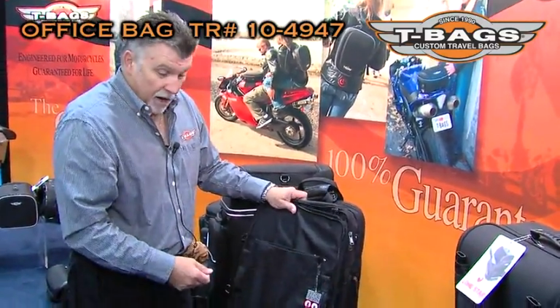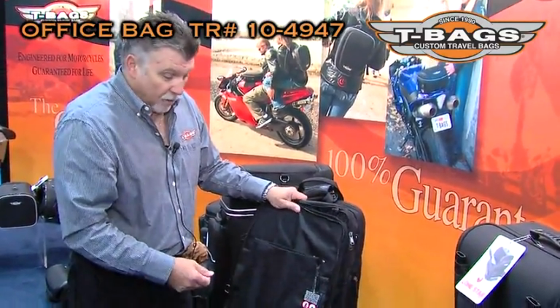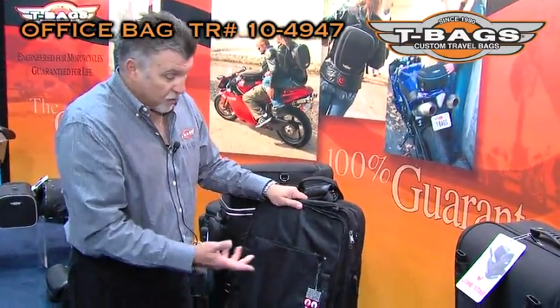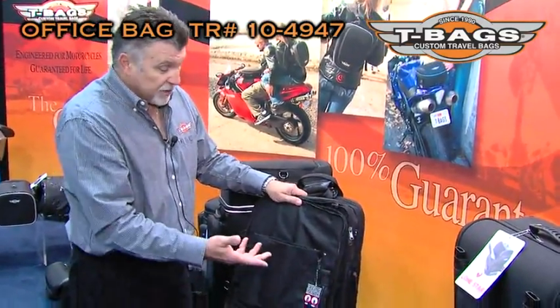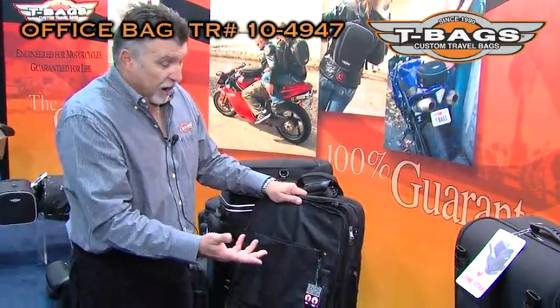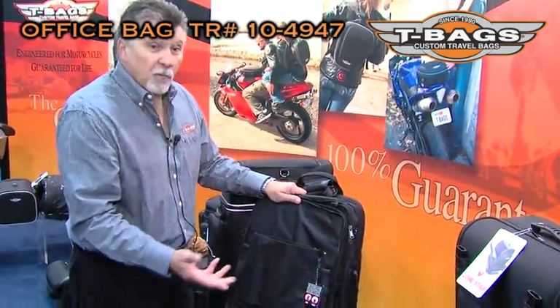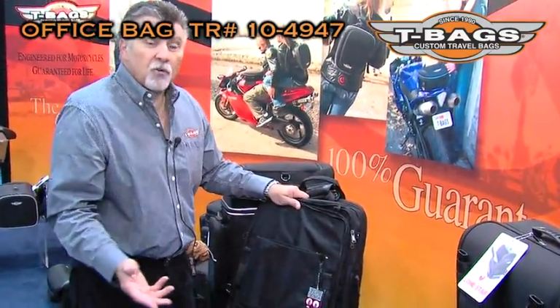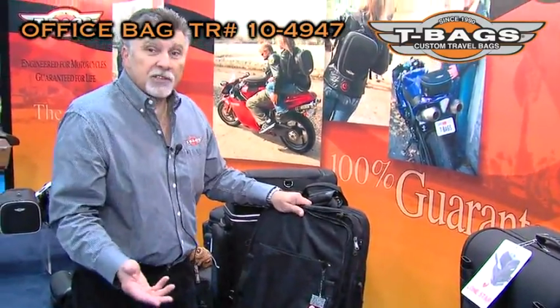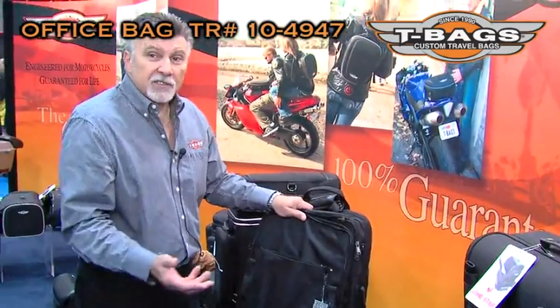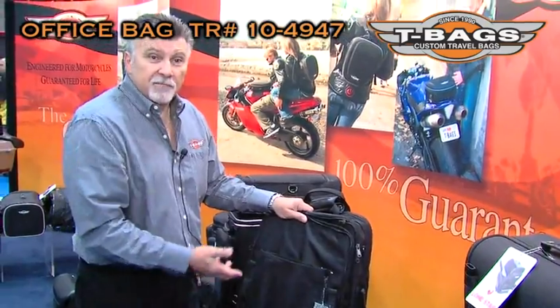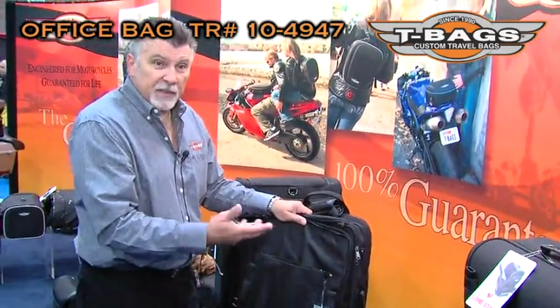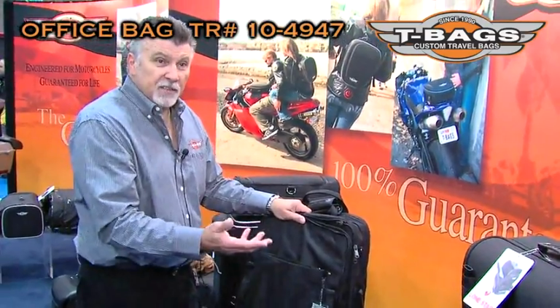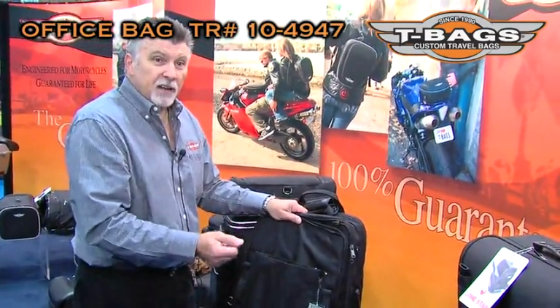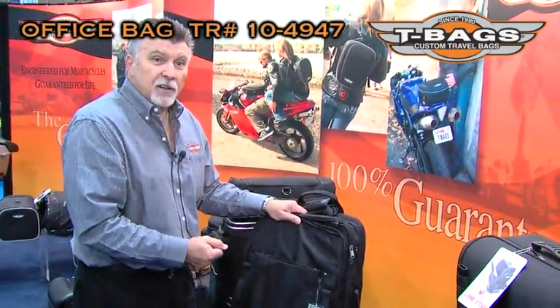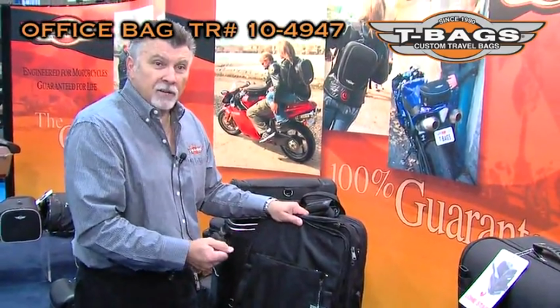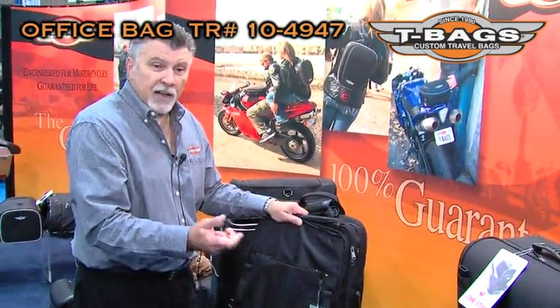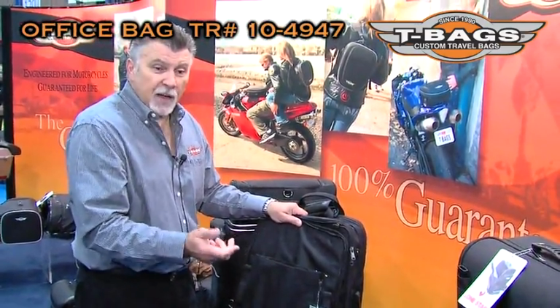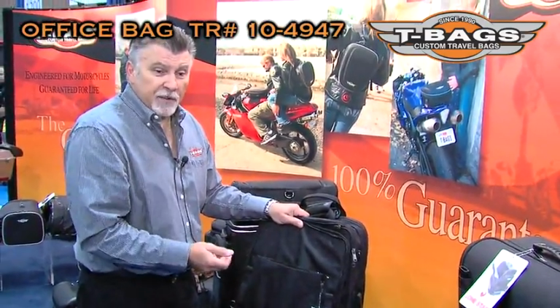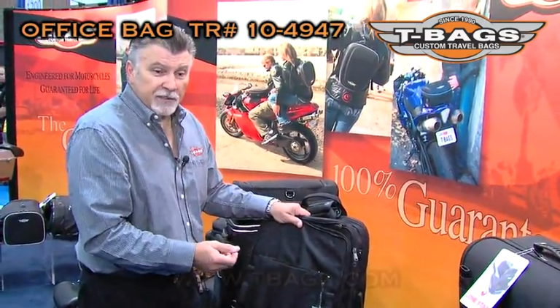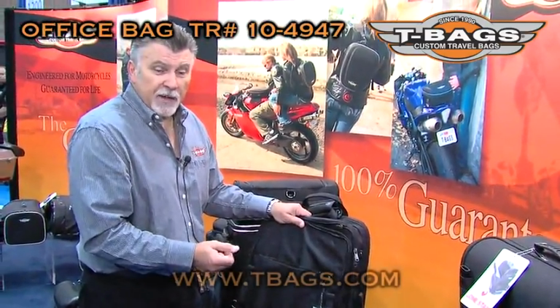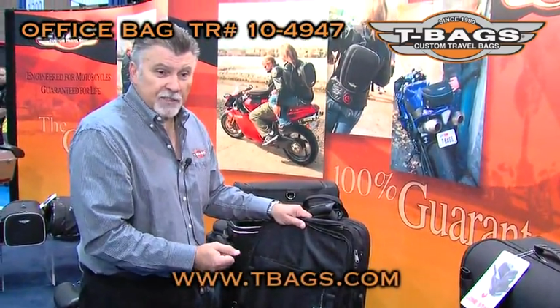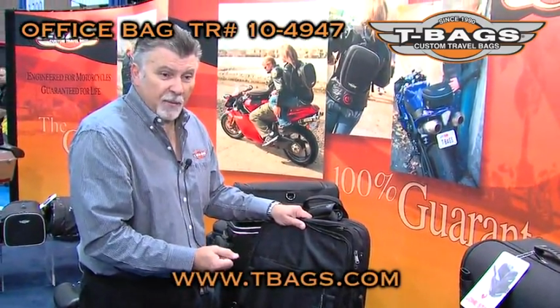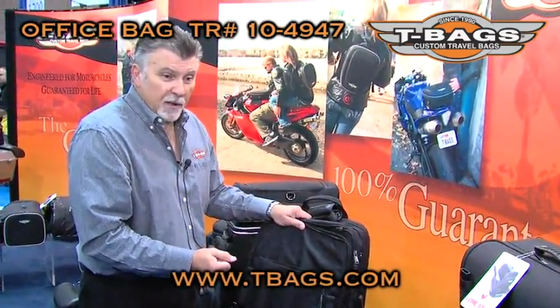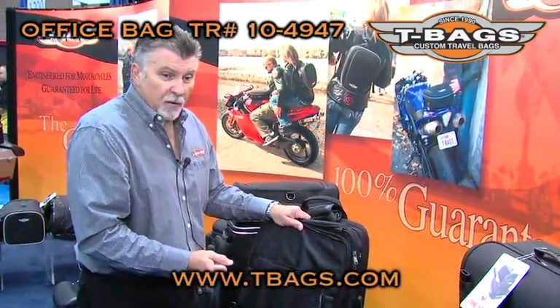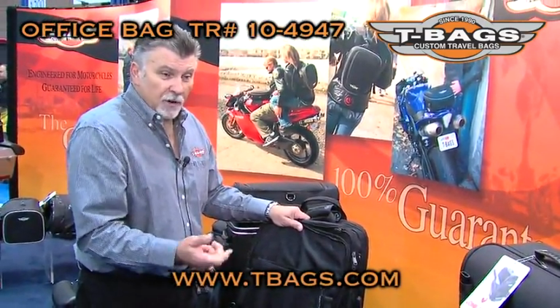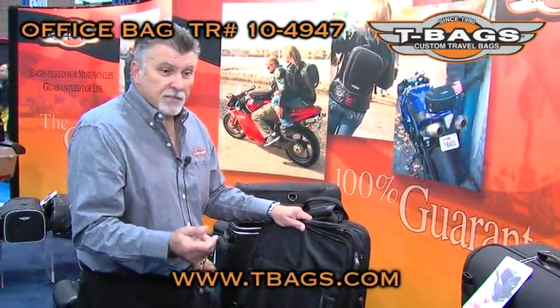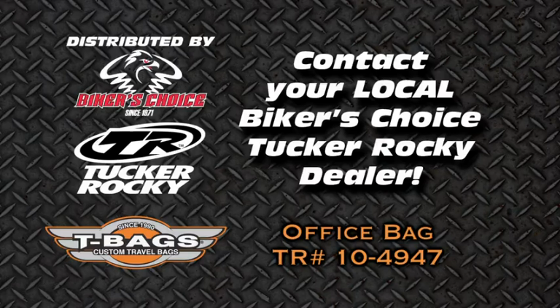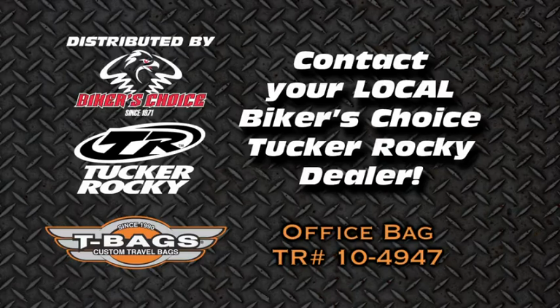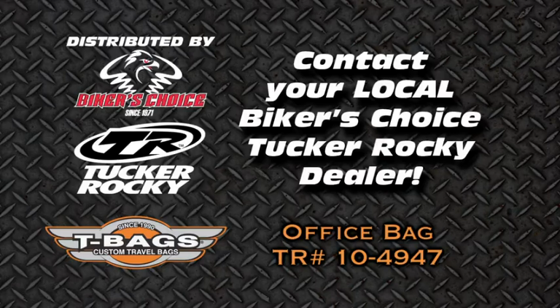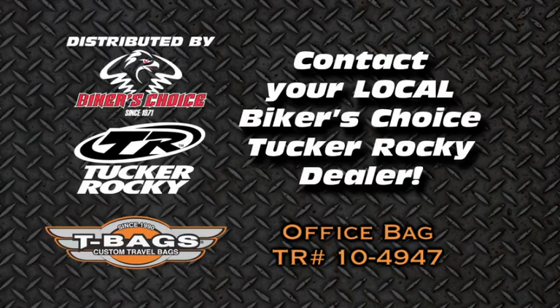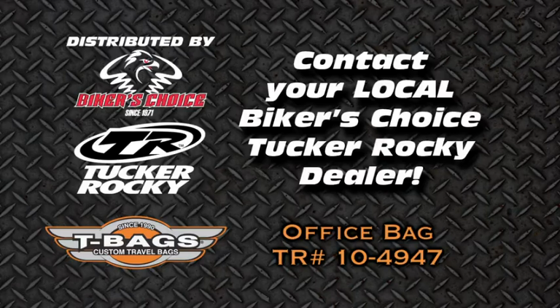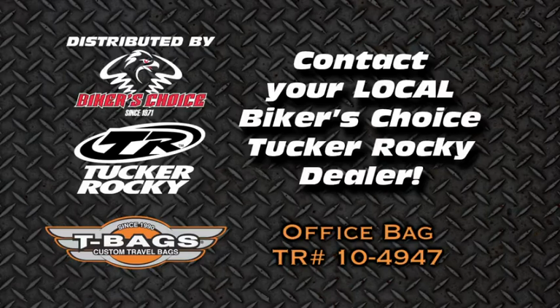Of course, if you have more questions, please look us up on T-Bags.com or ask your Takaraki rep.